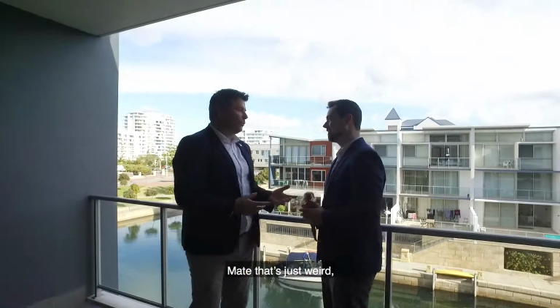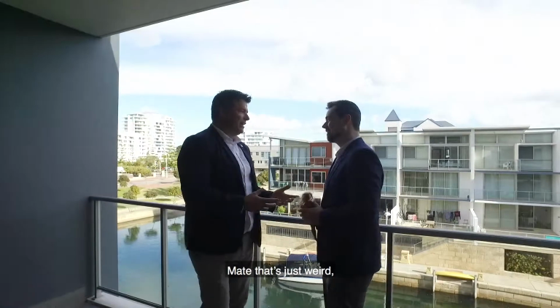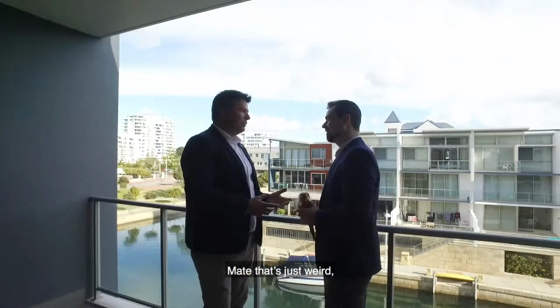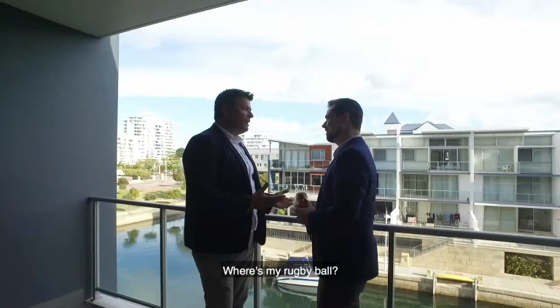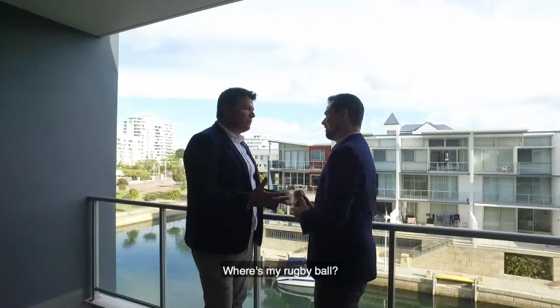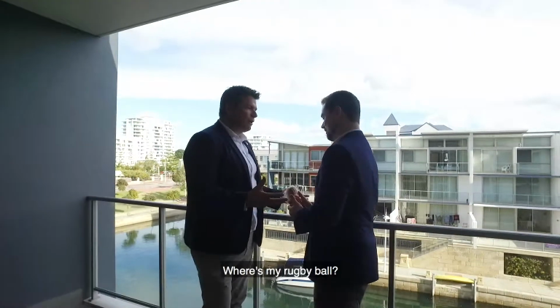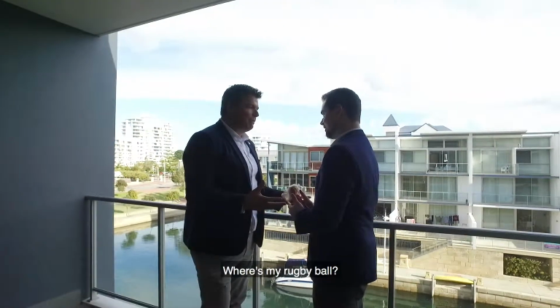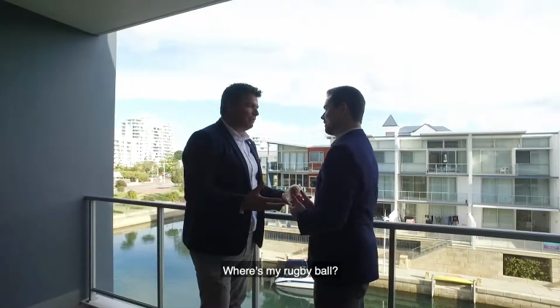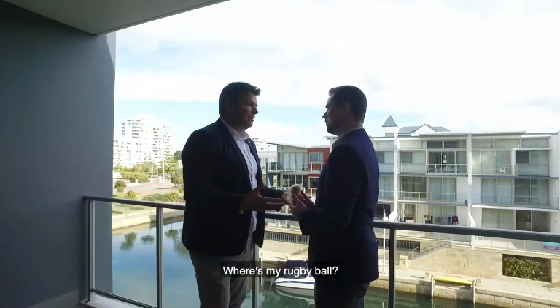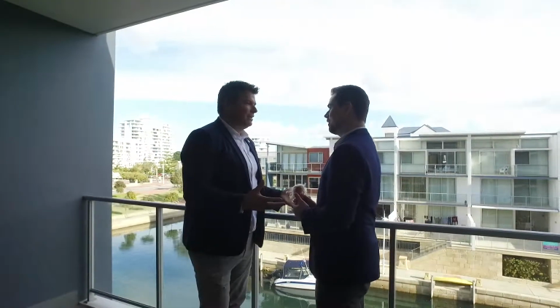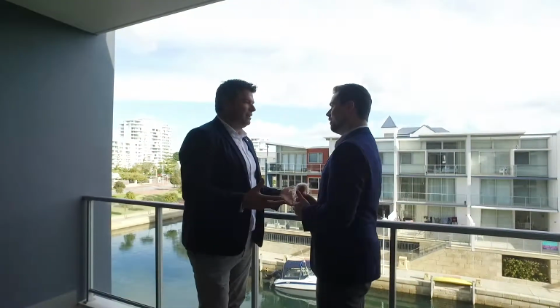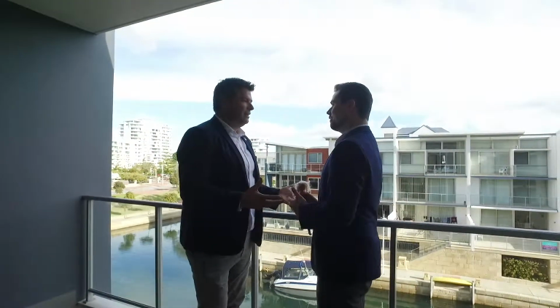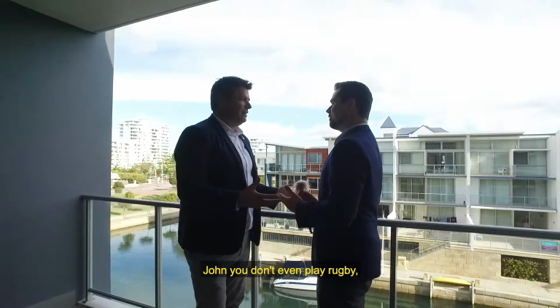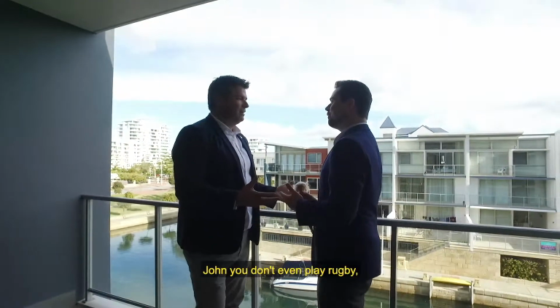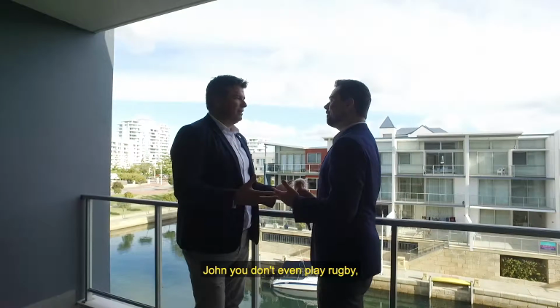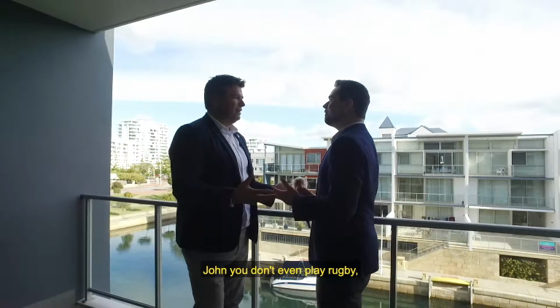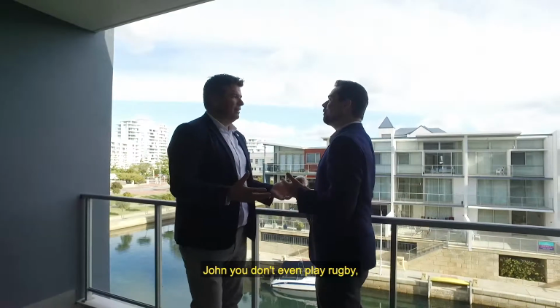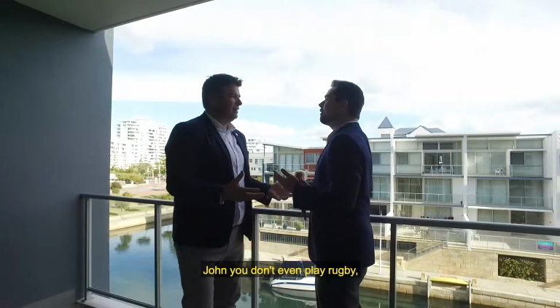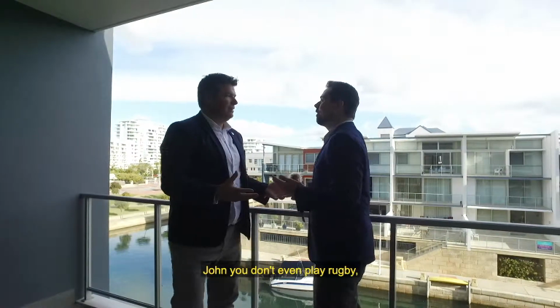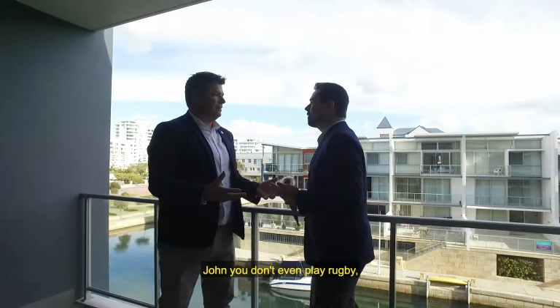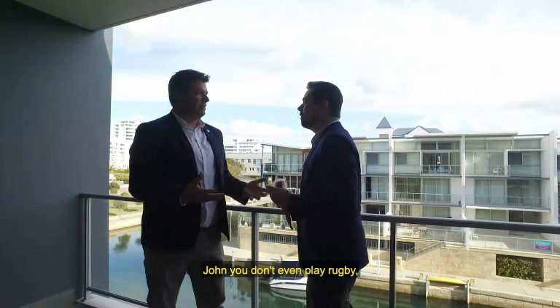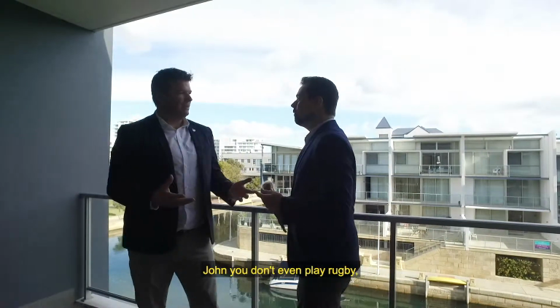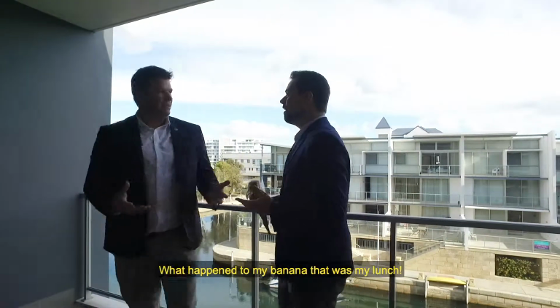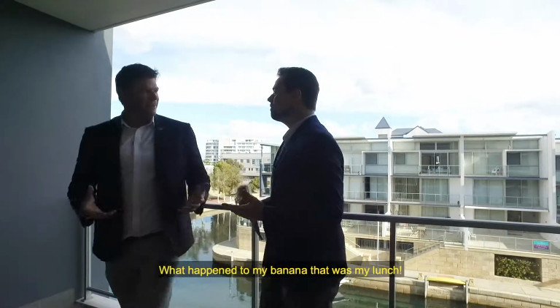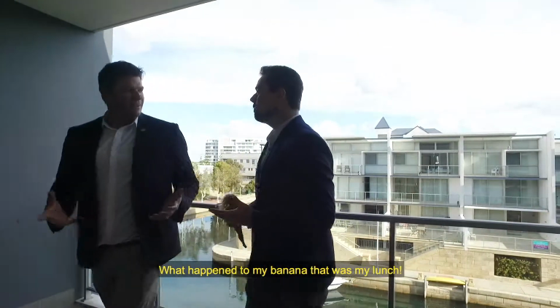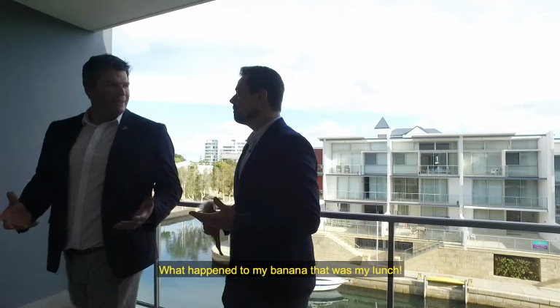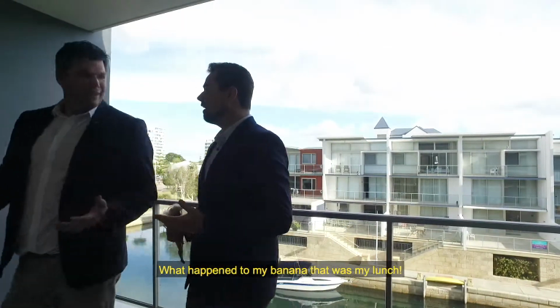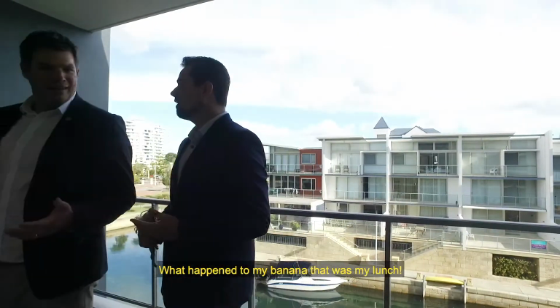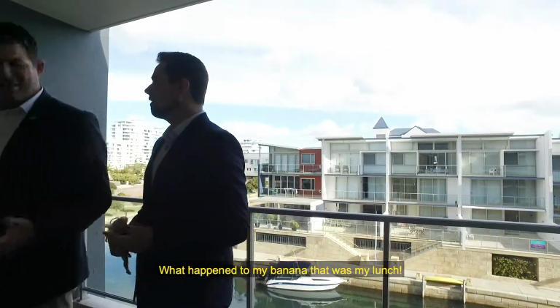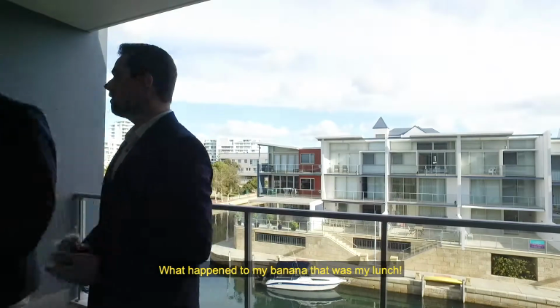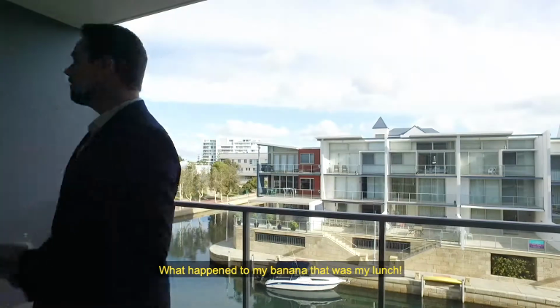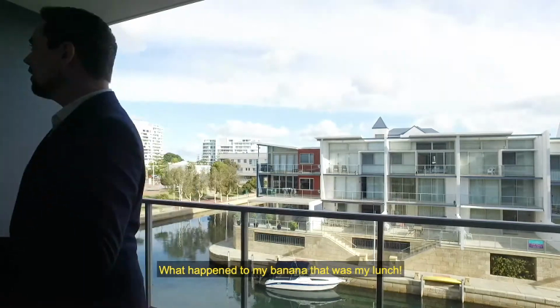Where's my rugby ball? You didn't even play rugby. What happened to my banana? That's my lunch!